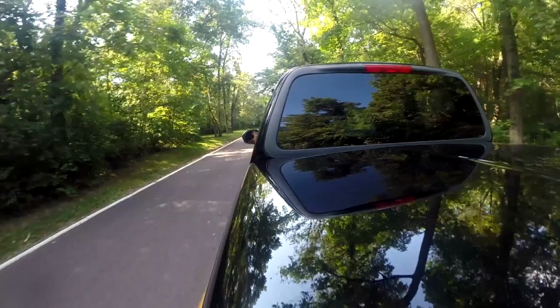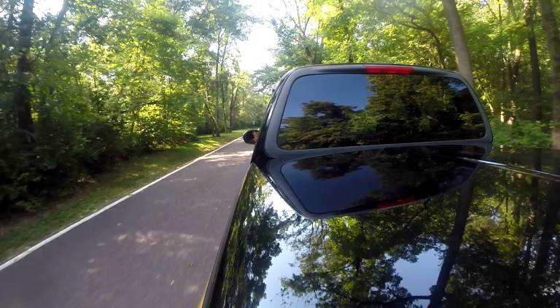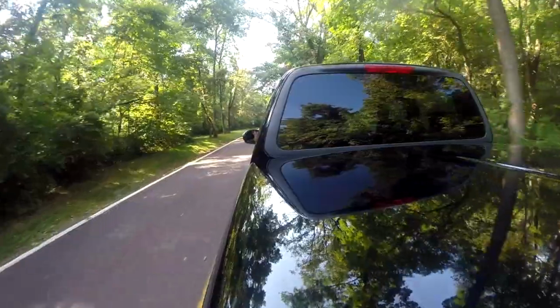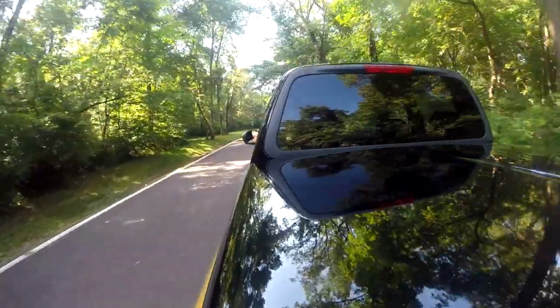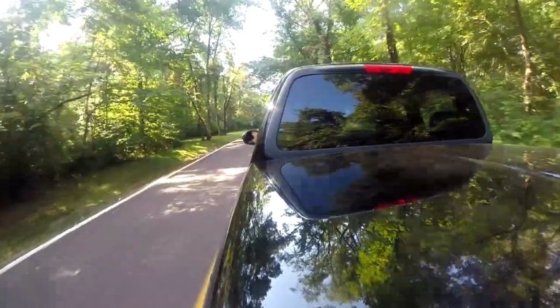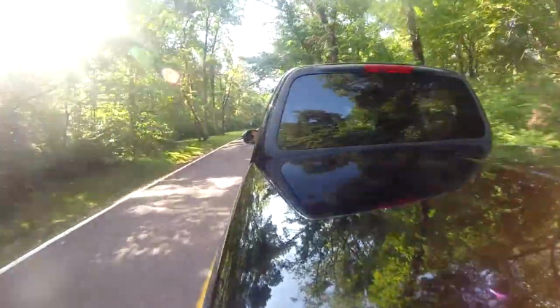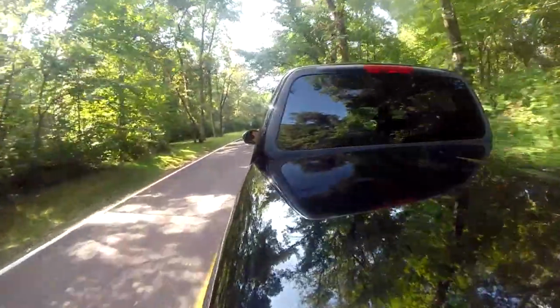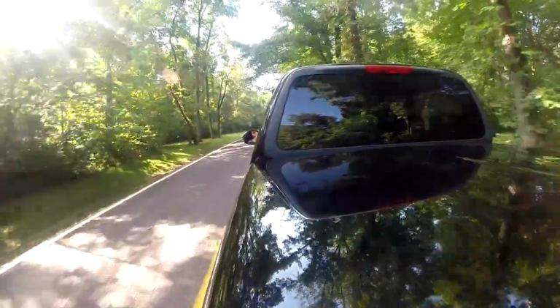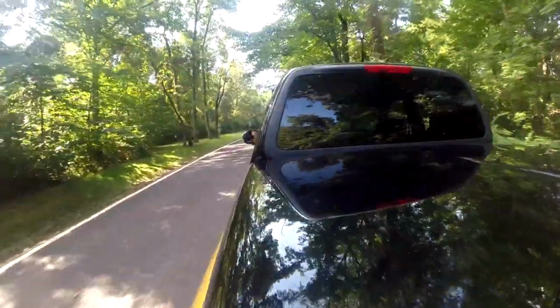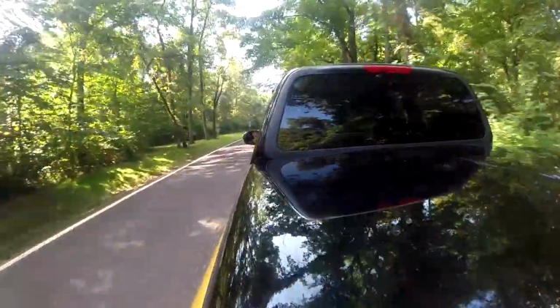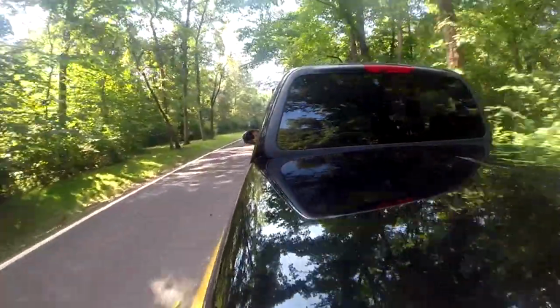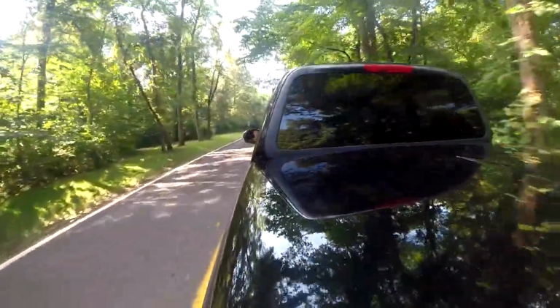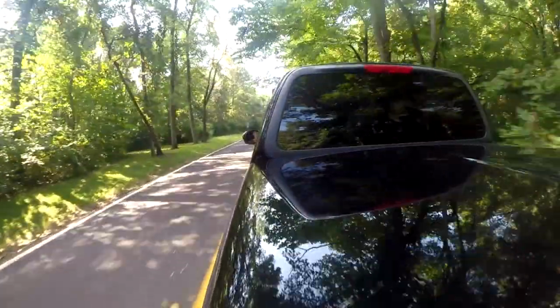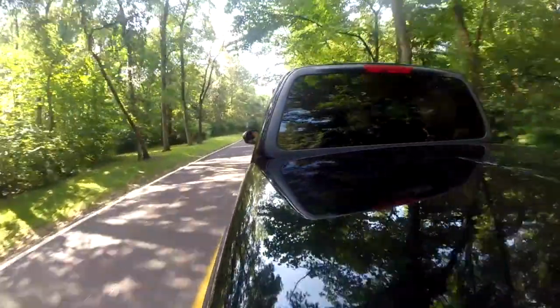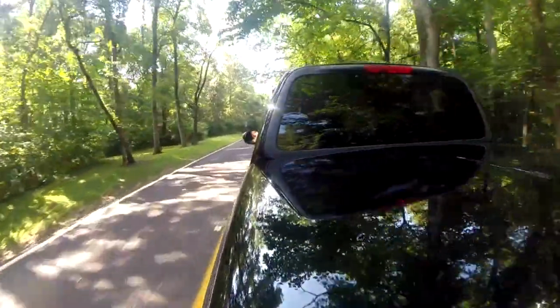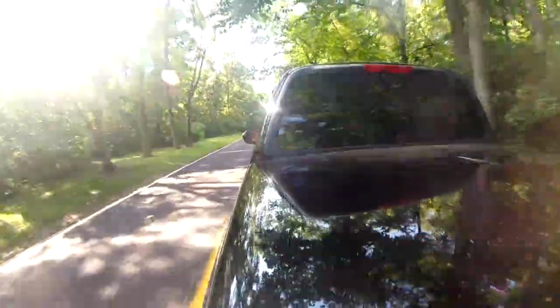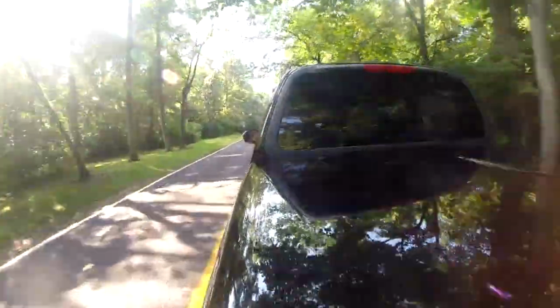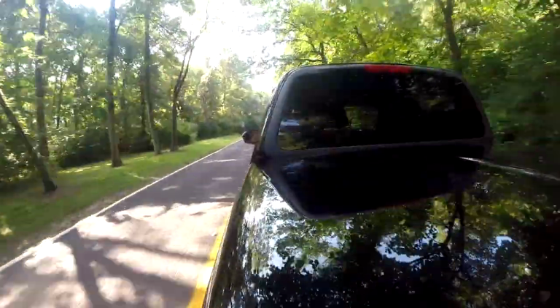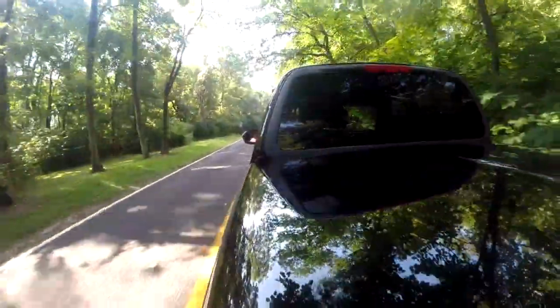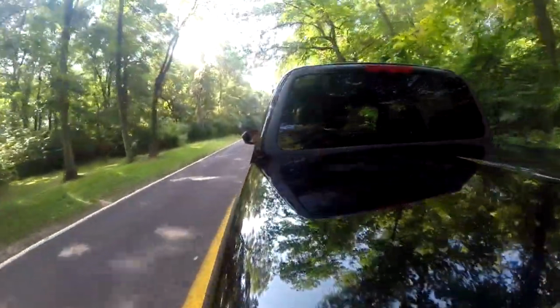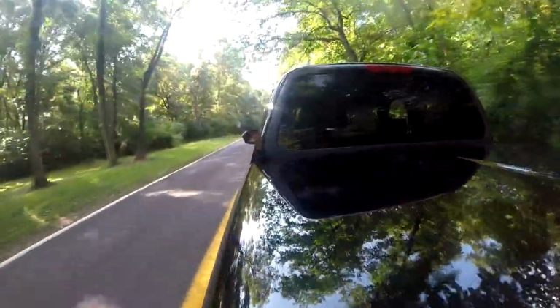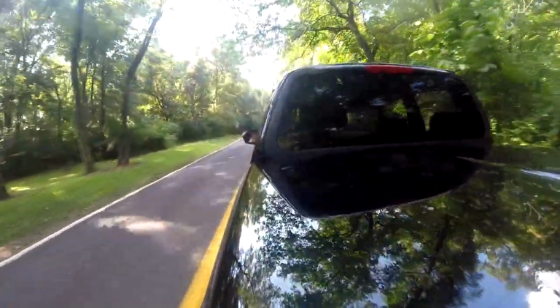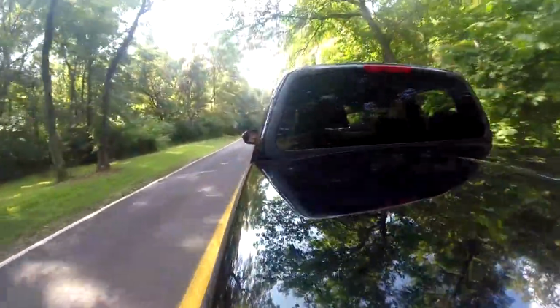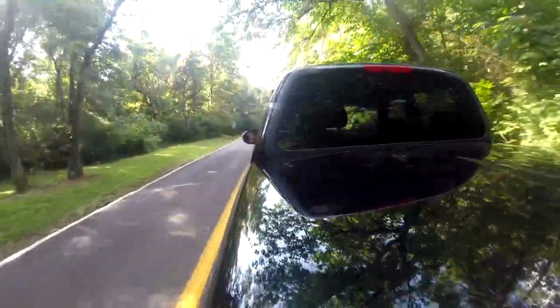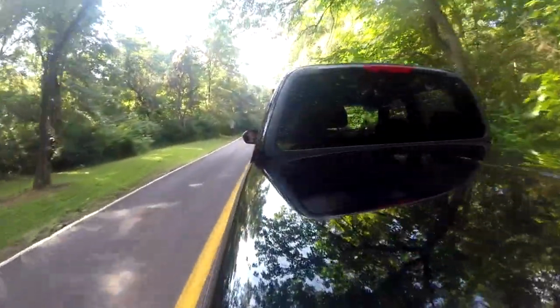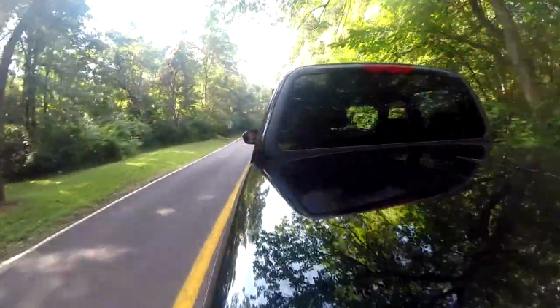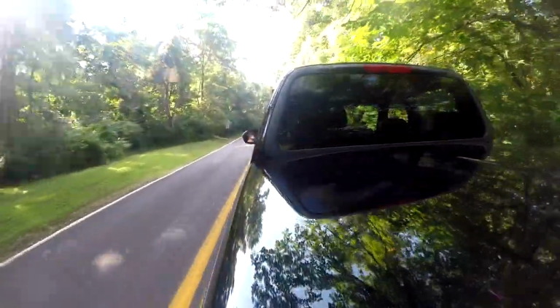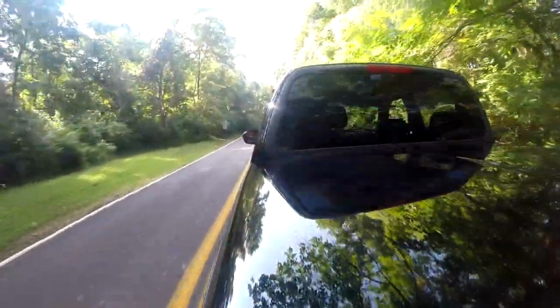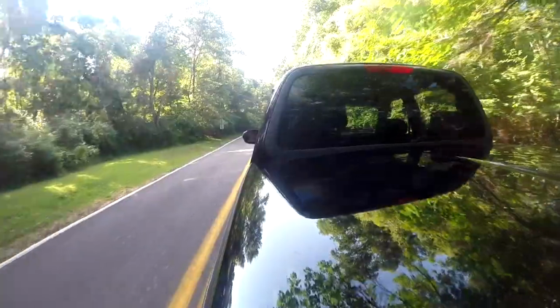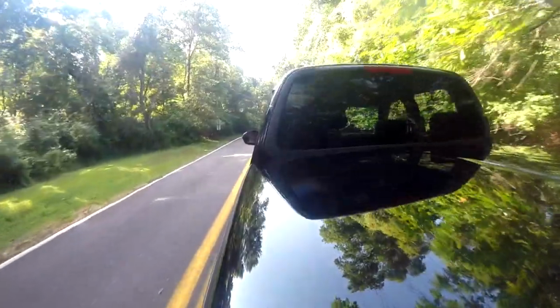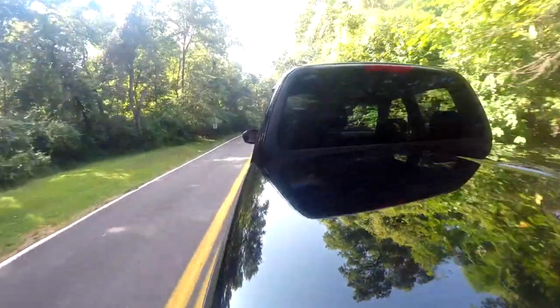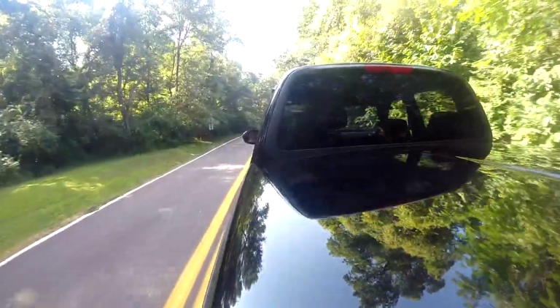There's not really much to say about the driving because it drives like a Ford F-150 — it drives nice though.